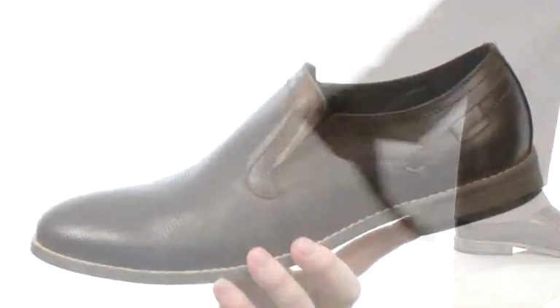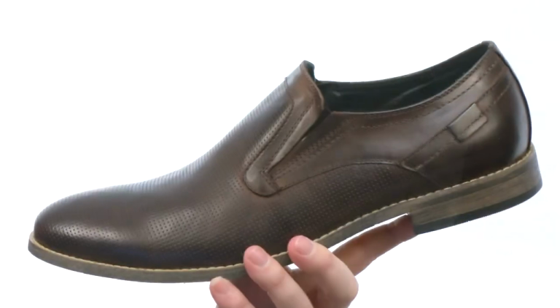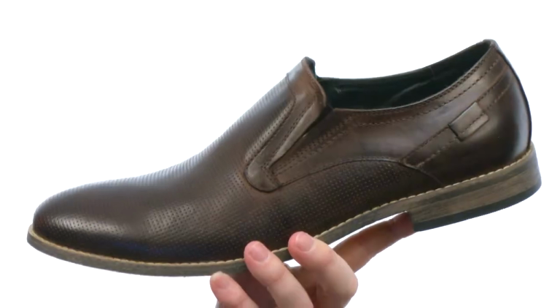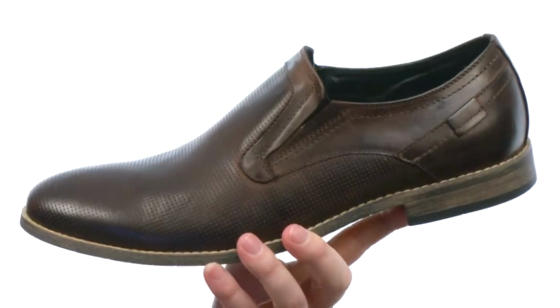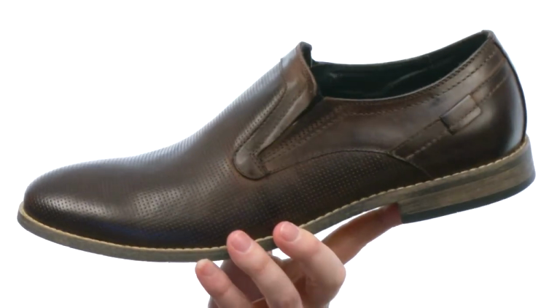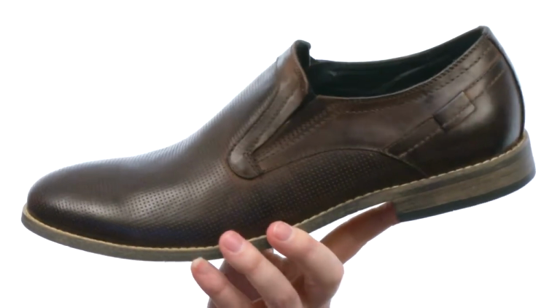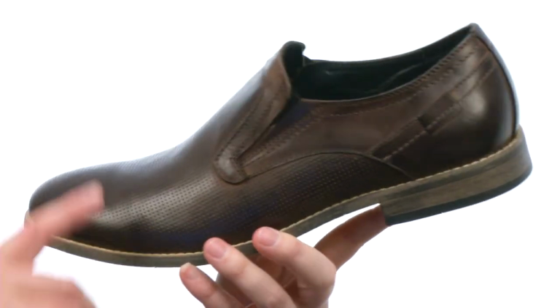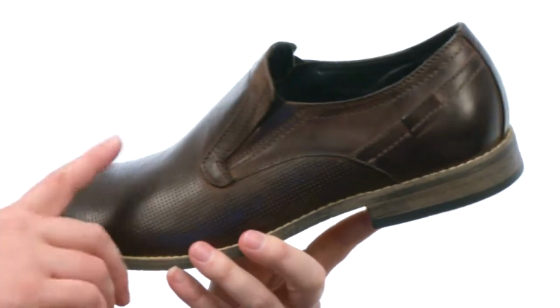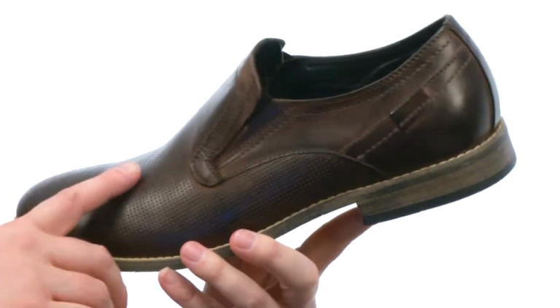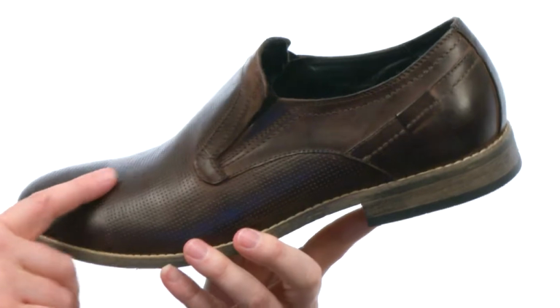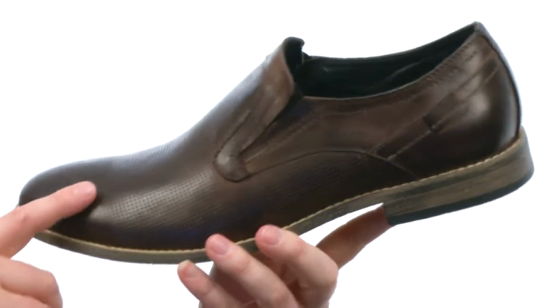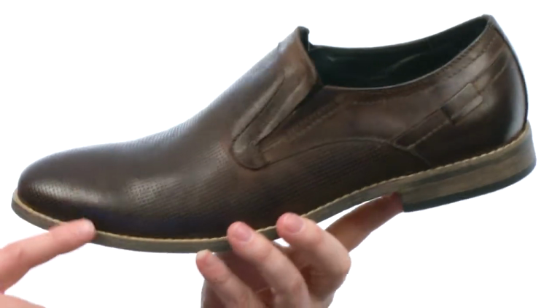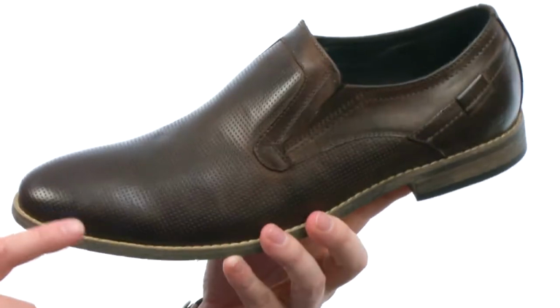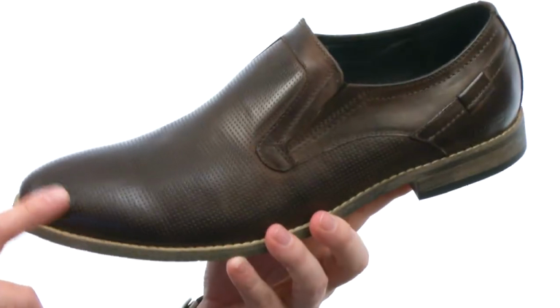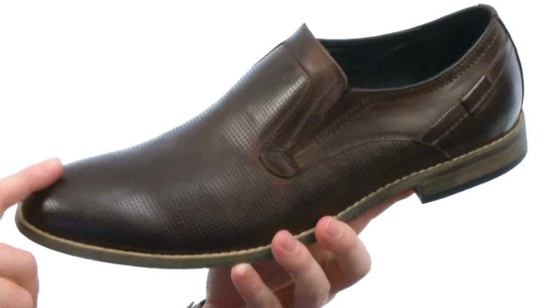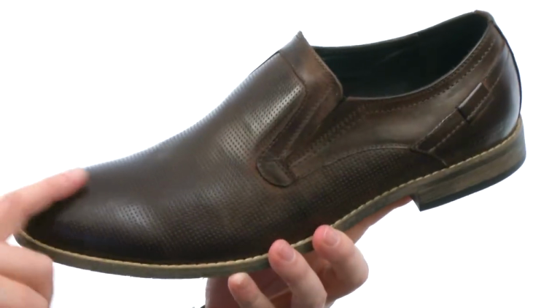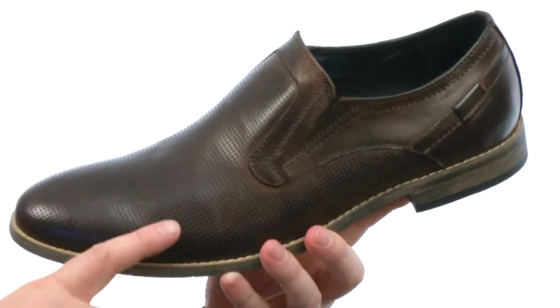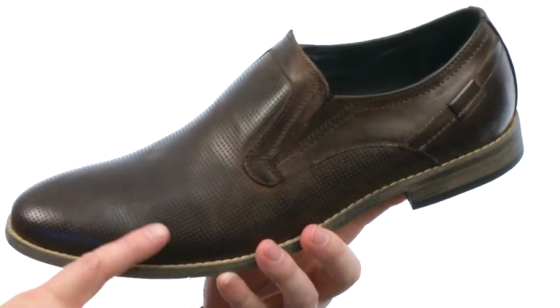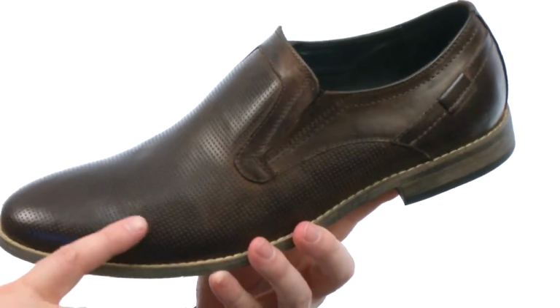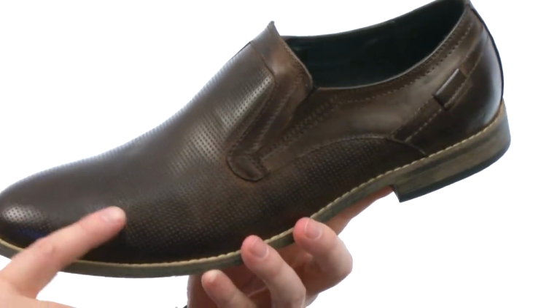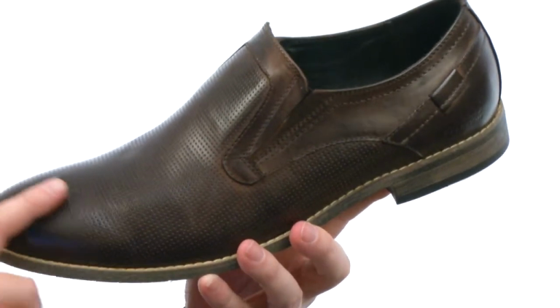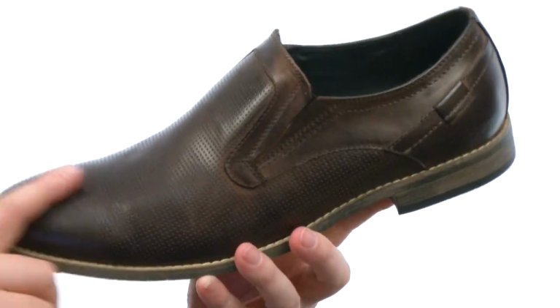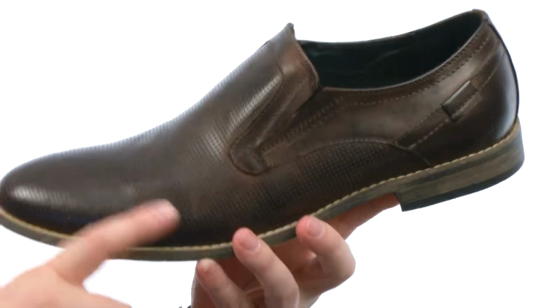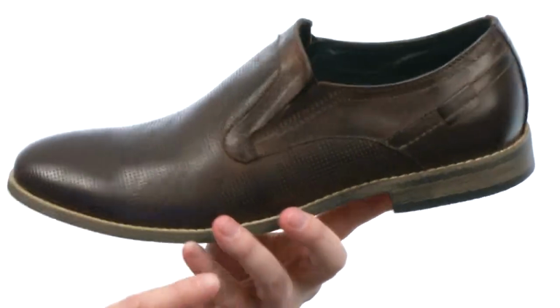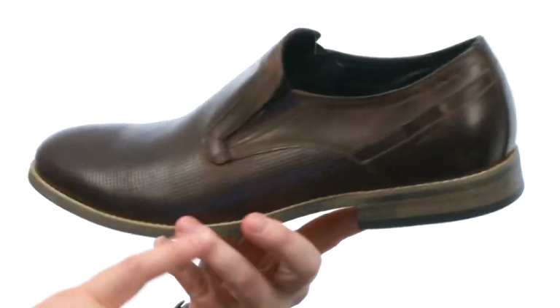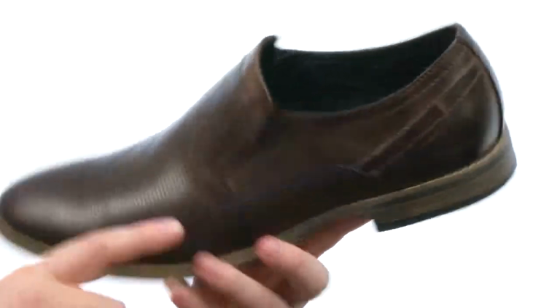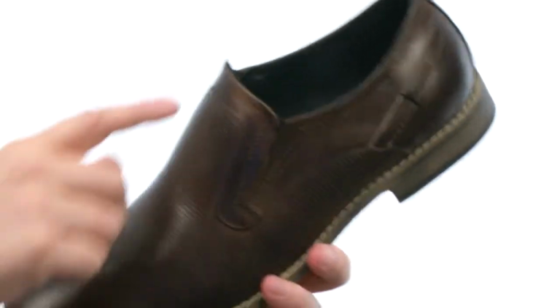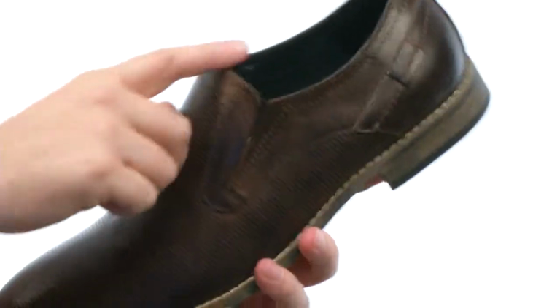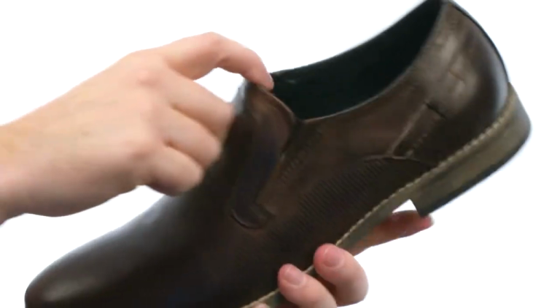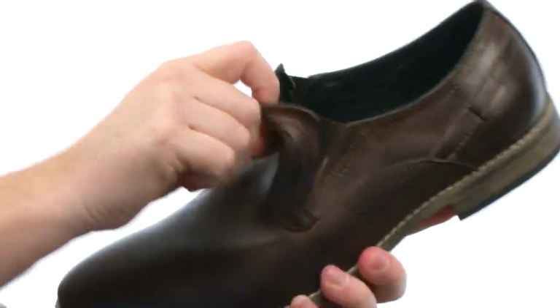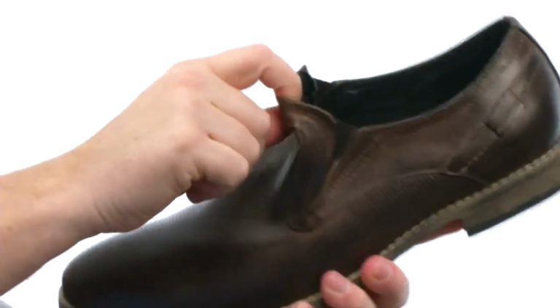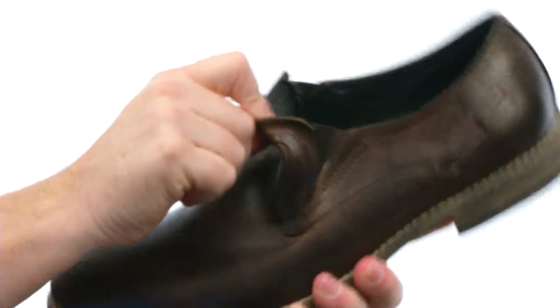This shoe is made with a really nice leather upper. Check out the perforated details here on the front panel. It's a slip-on design.